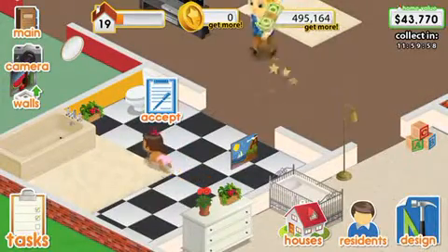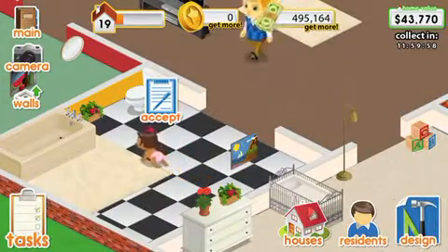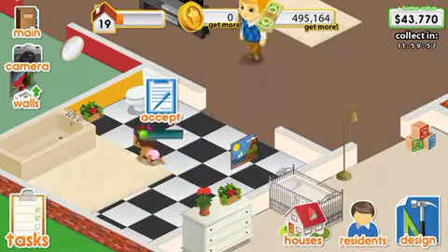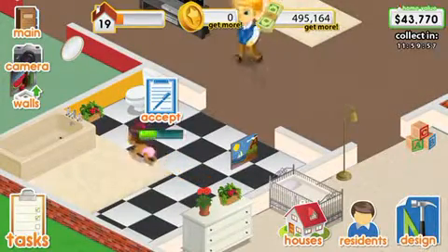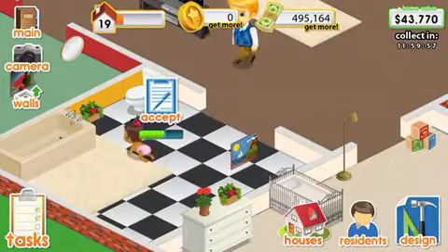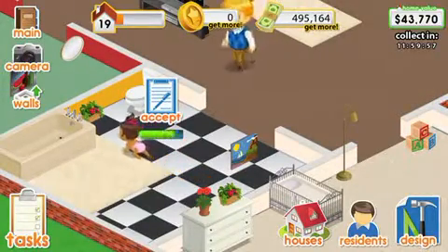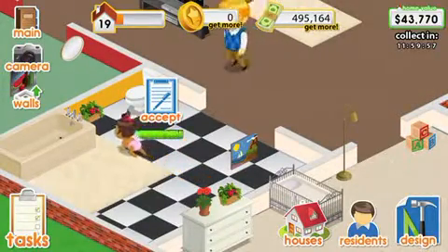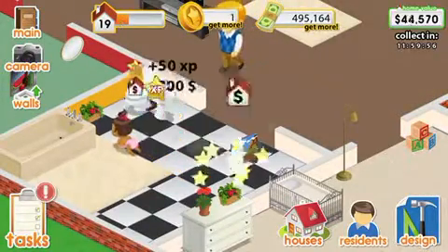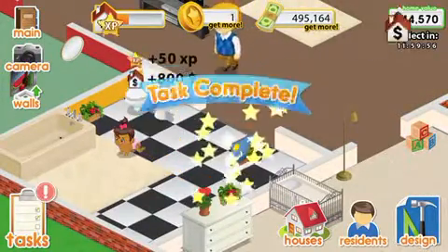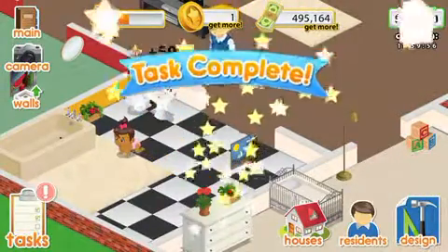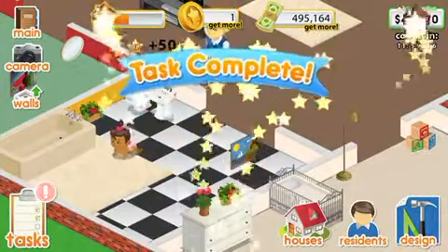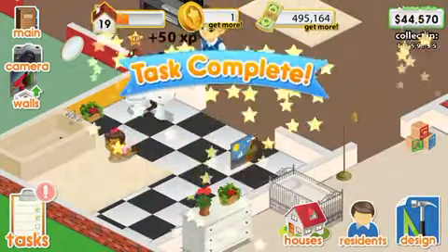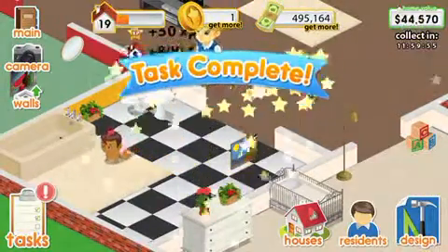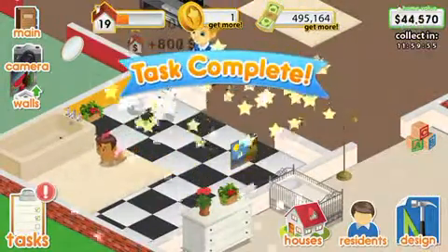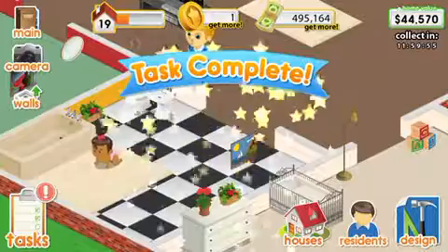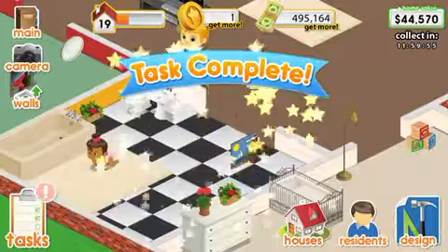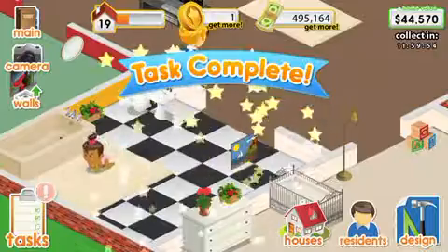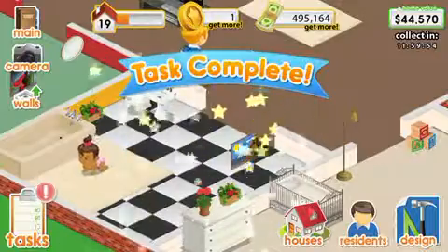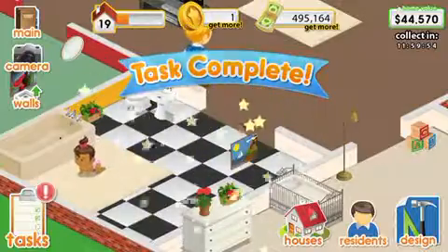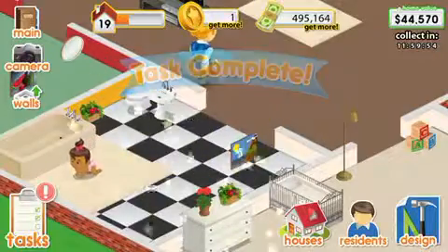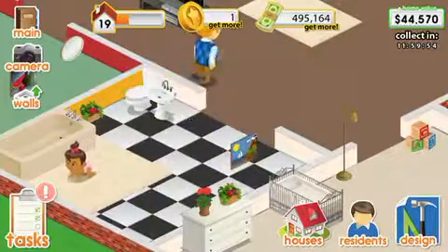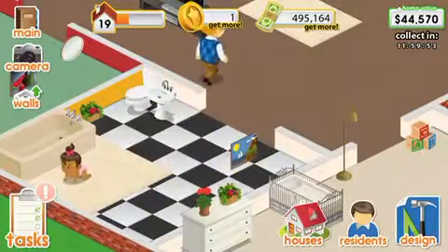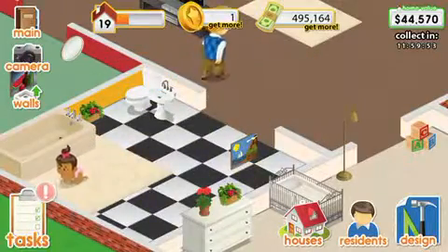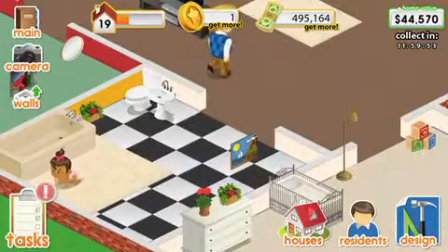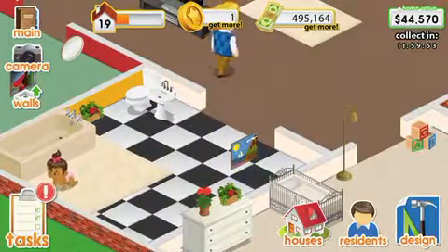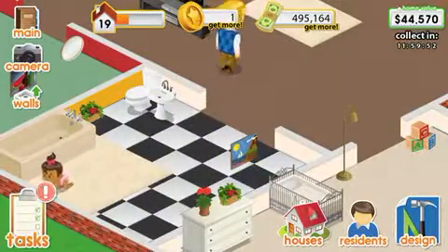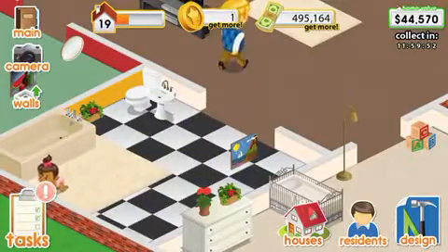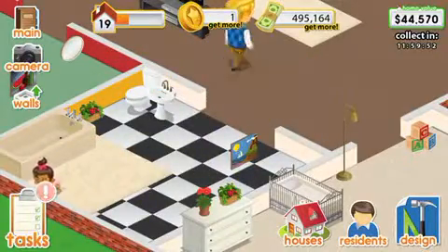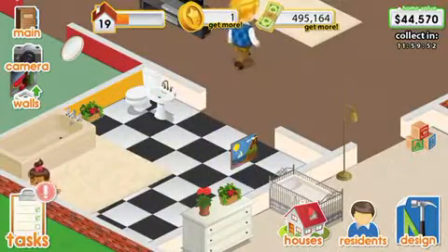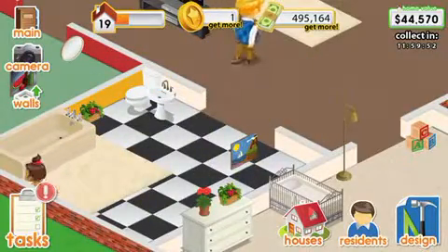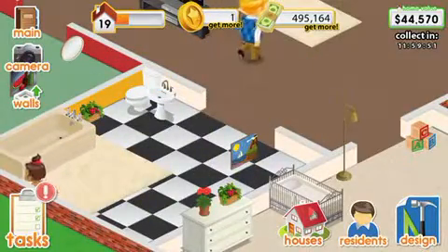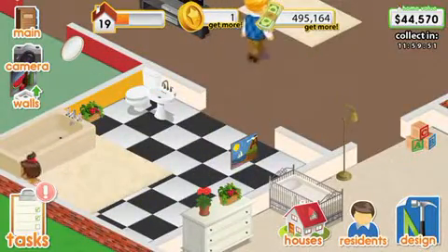Hello, and welcome to another episode of Design This Home. This is episode 29.